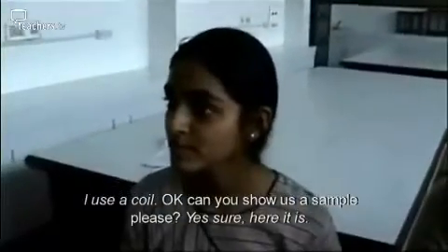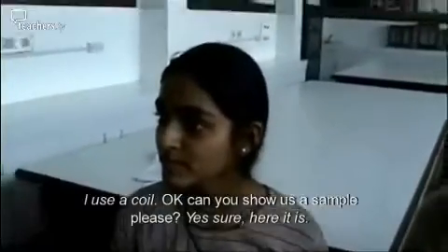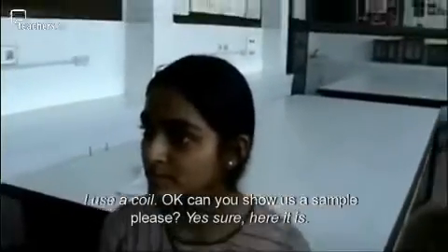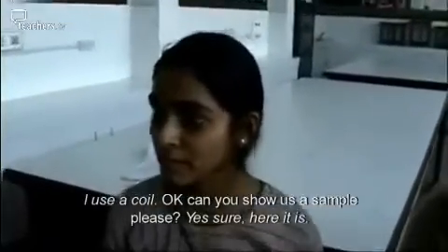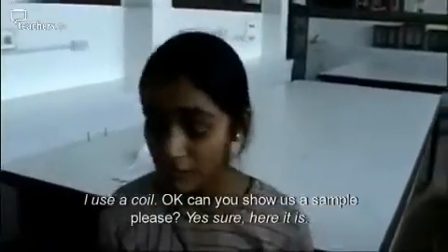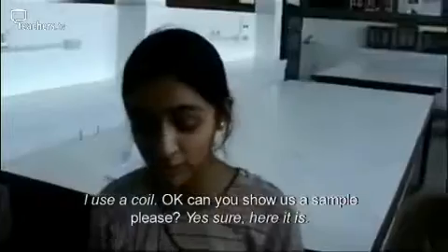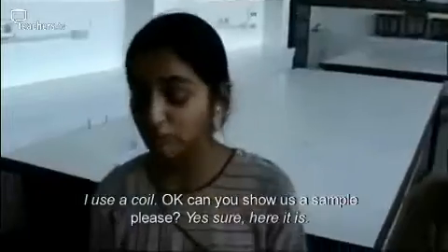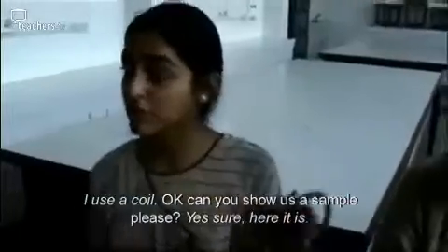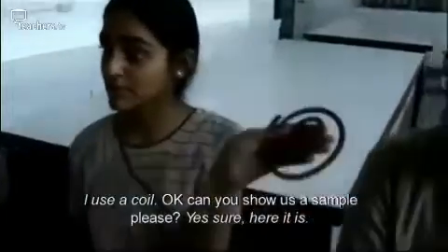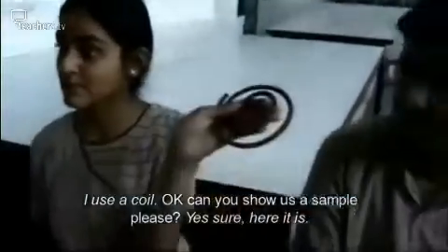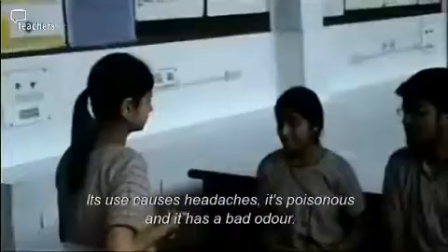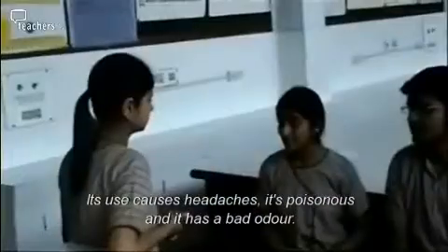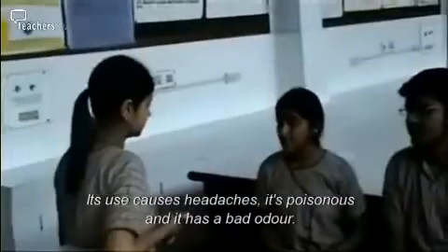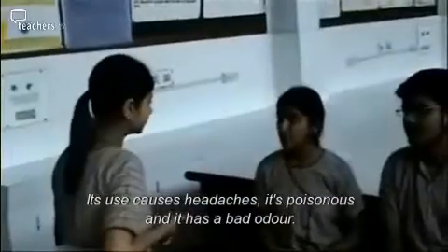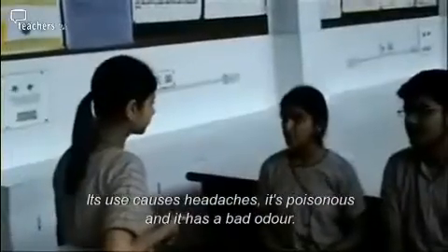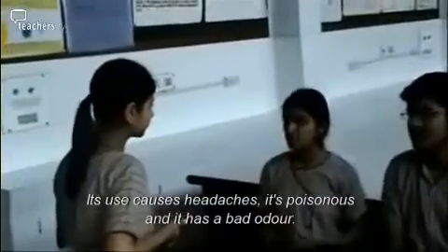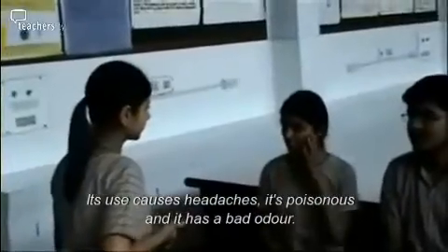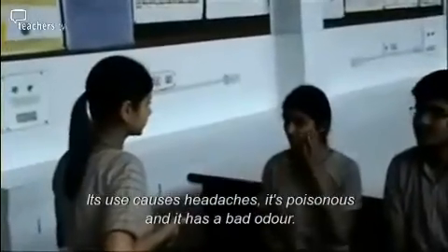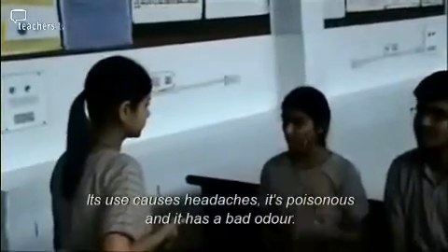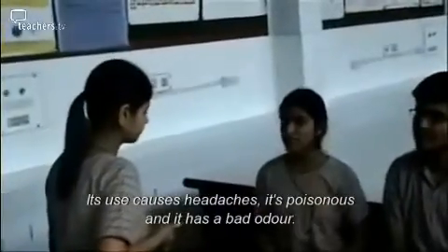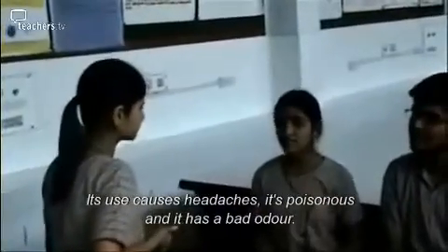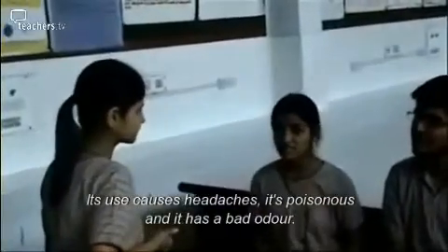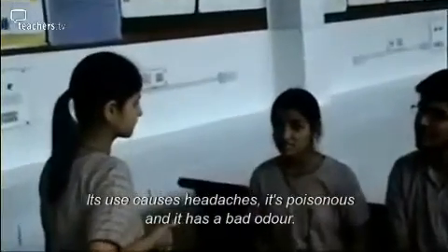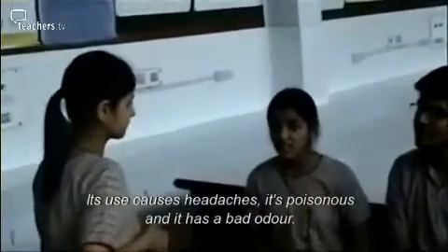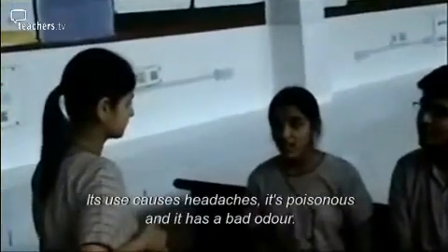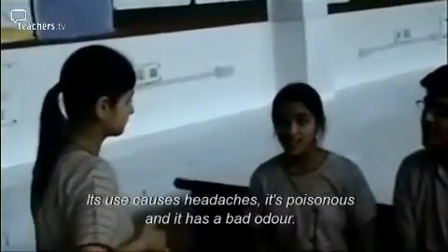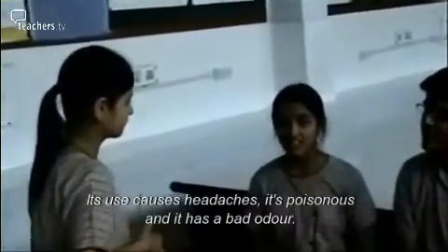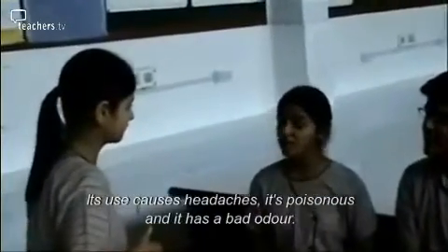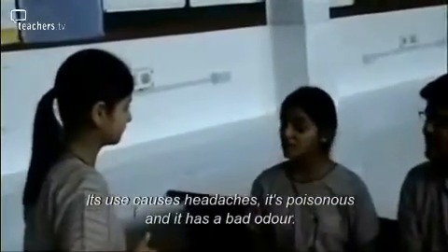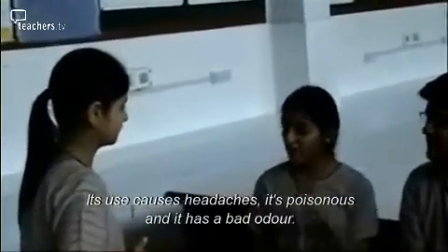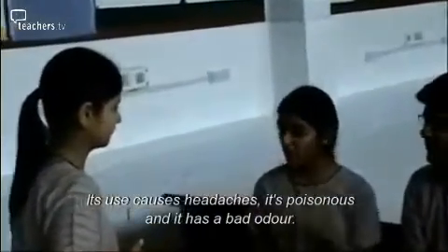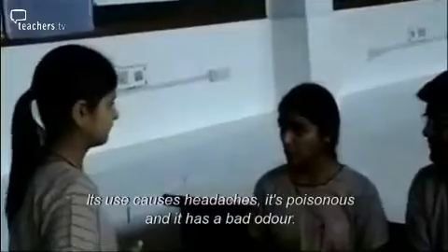Can you show us the sample? Here it is. It still causes headaches, it's poisonous, and it has a very bad odour.